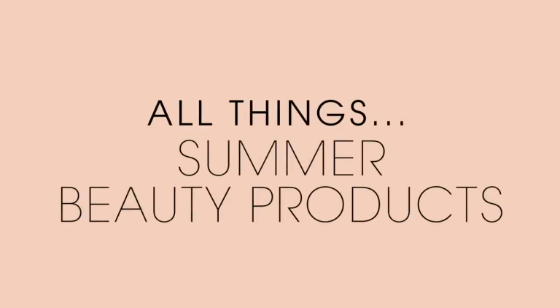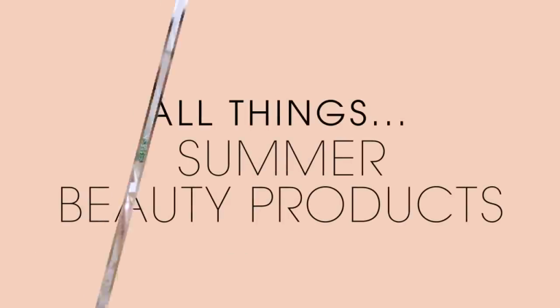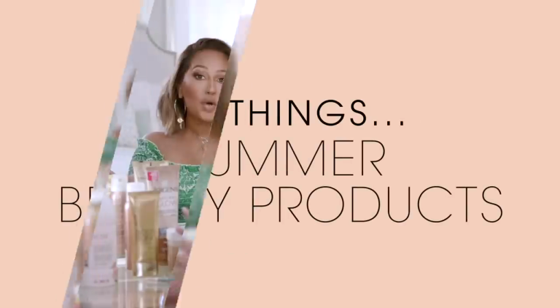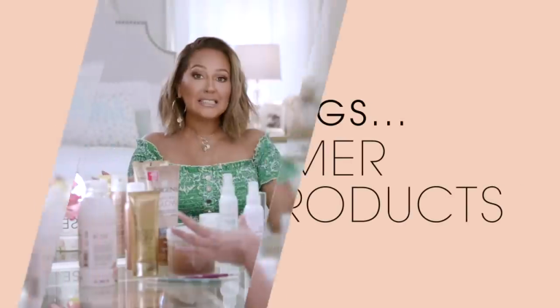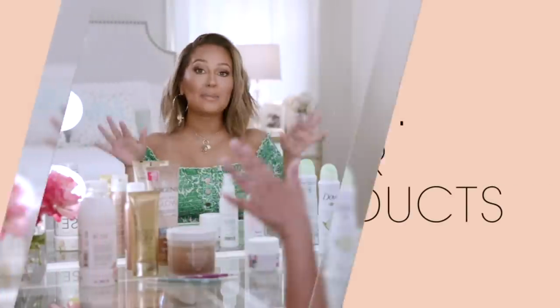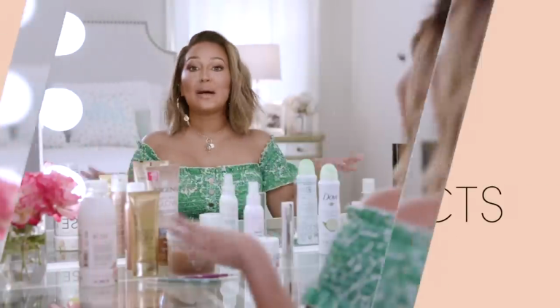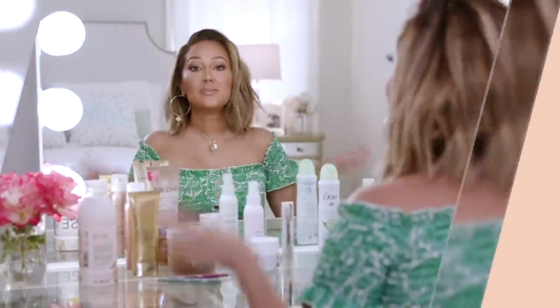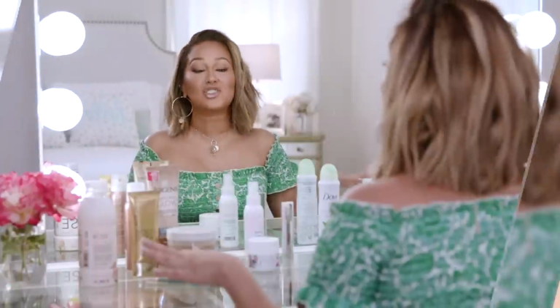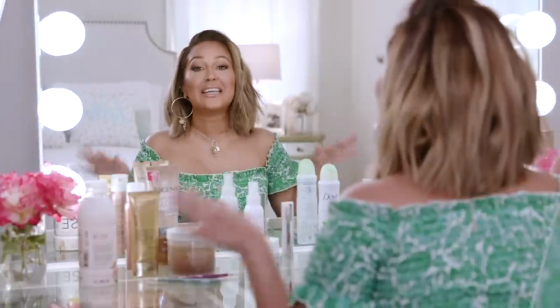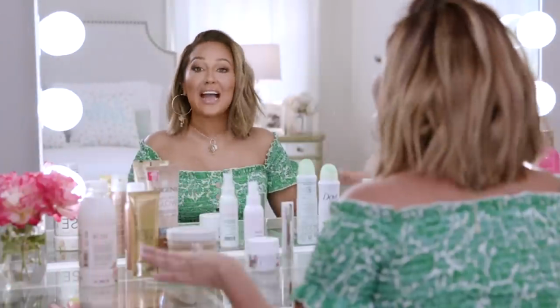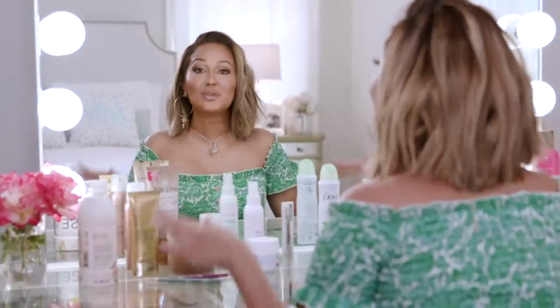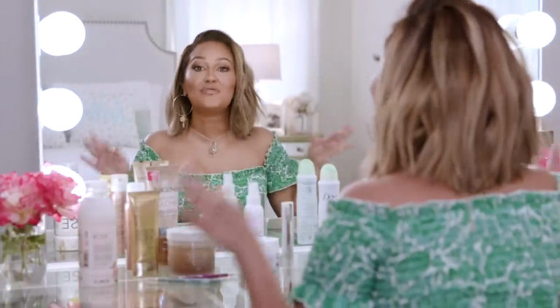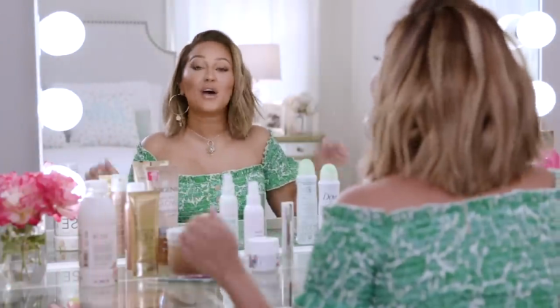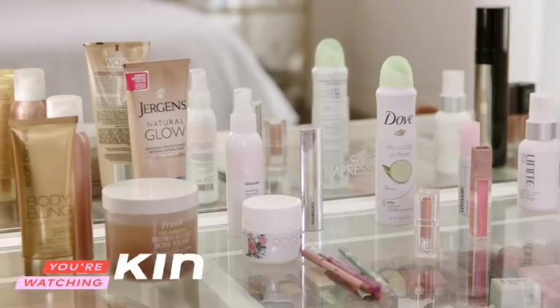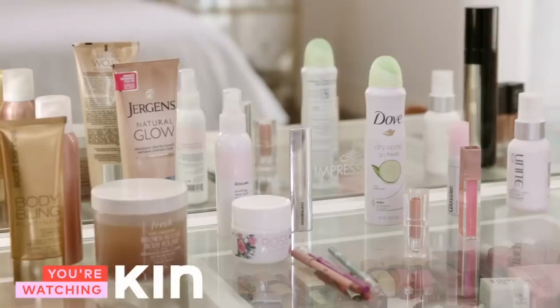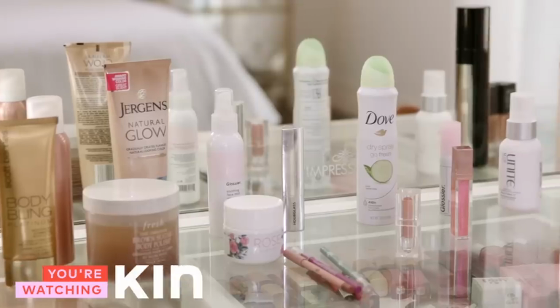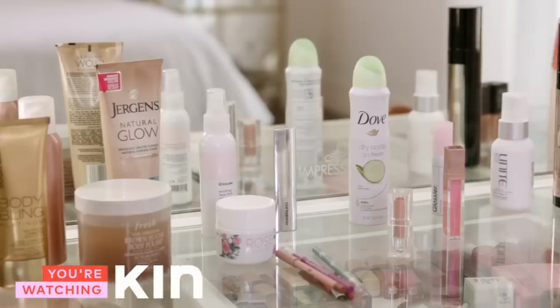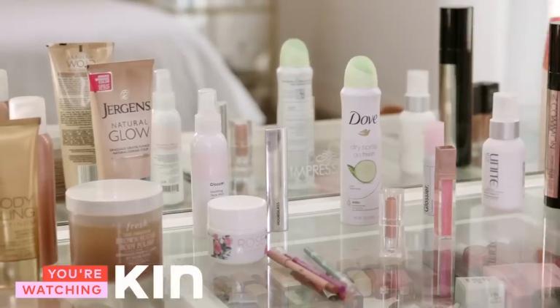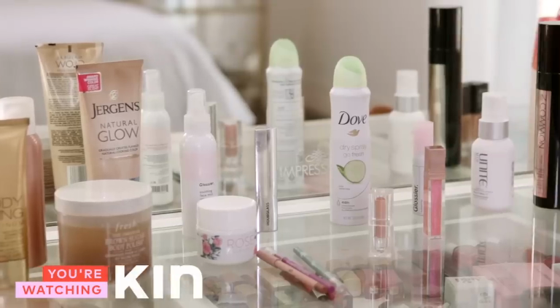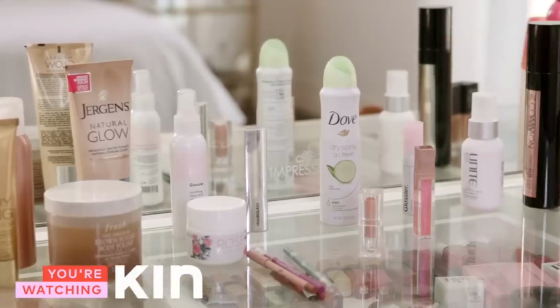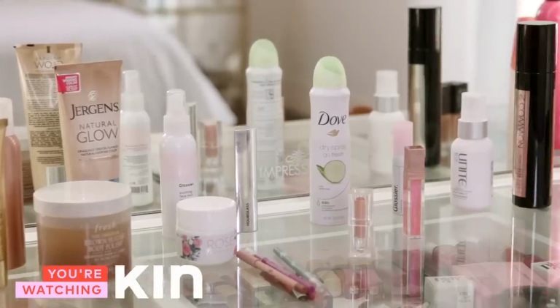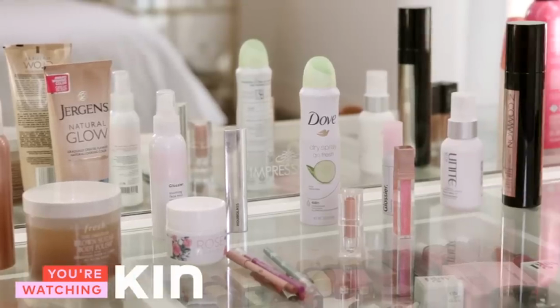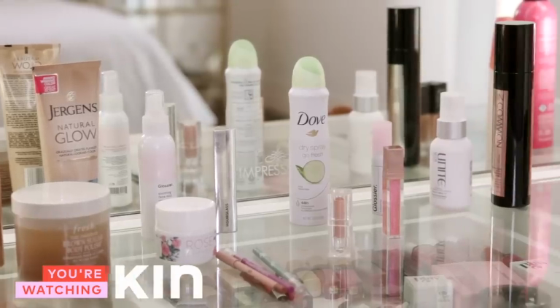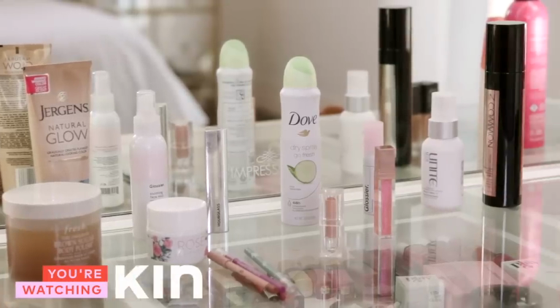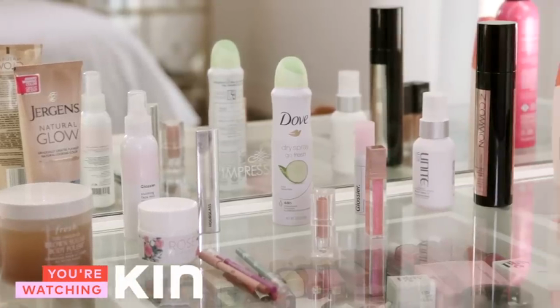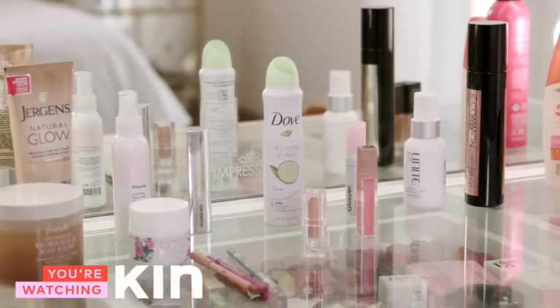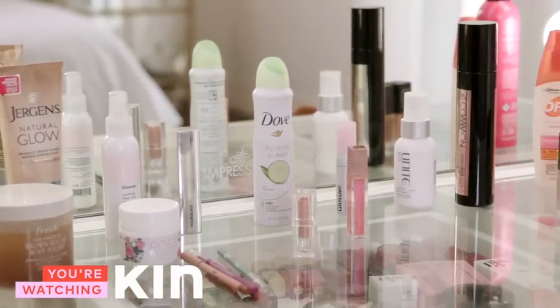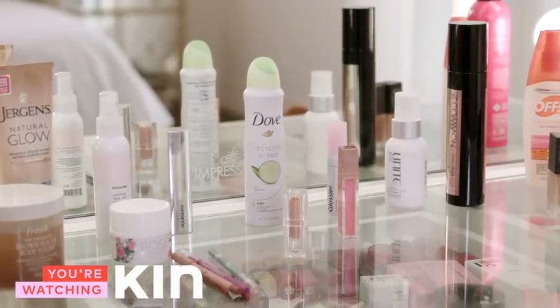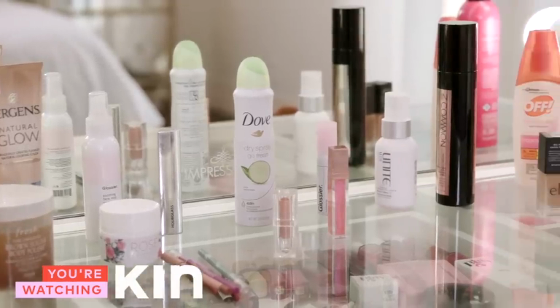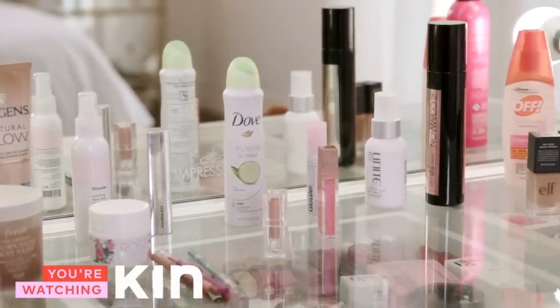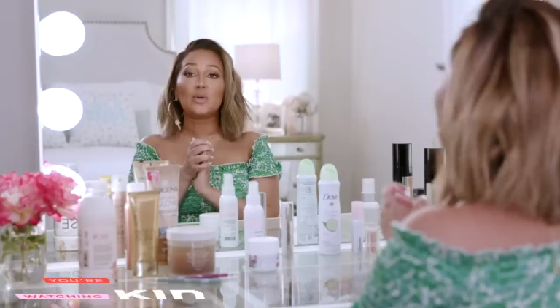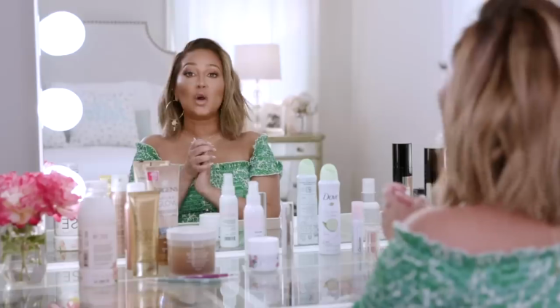All the products that I'm about to mention can actually be found listed below in the description box so that you too can get your hands on them. All right, here we go.